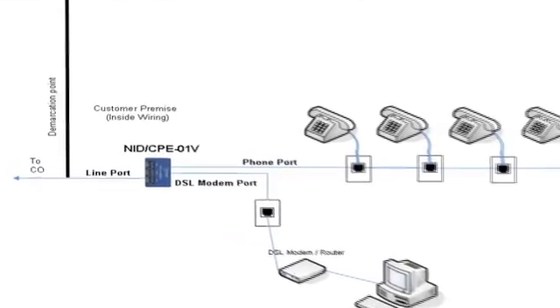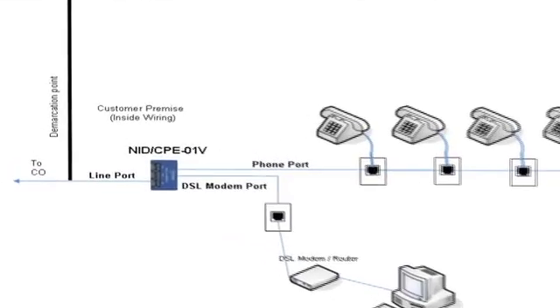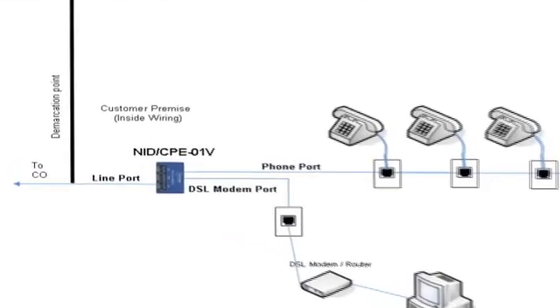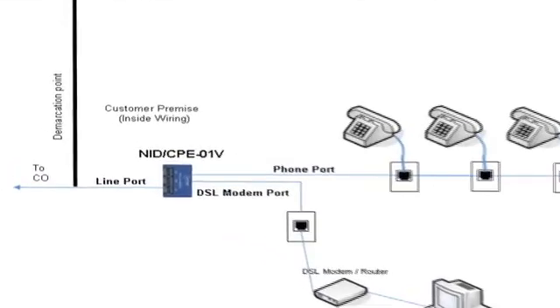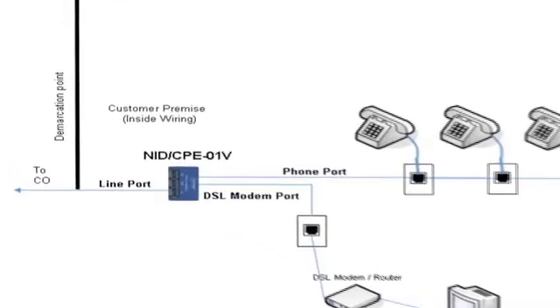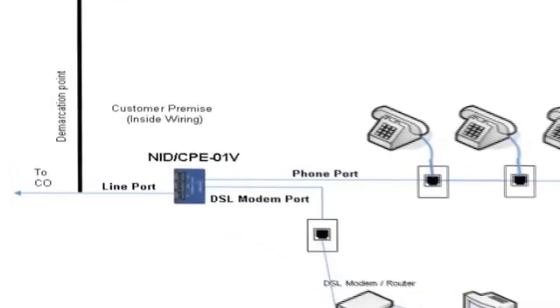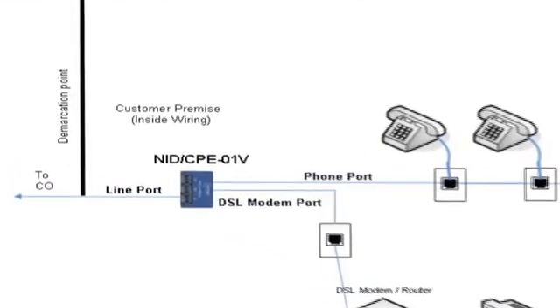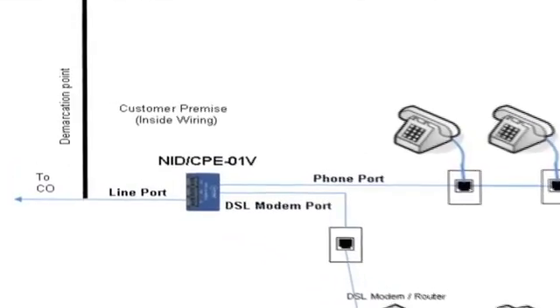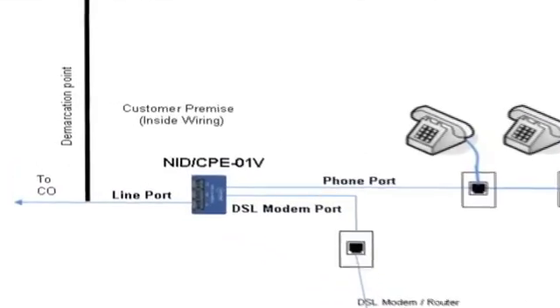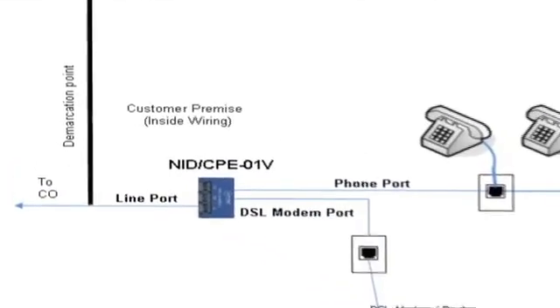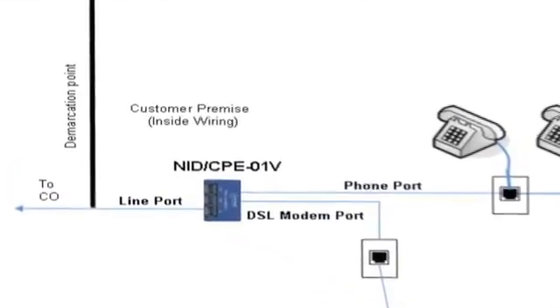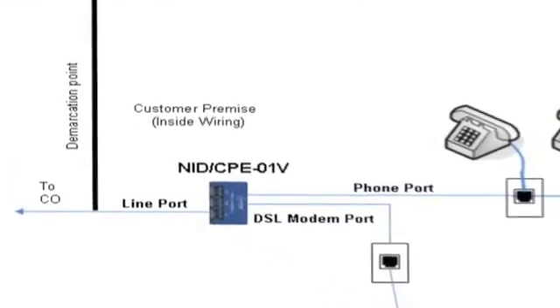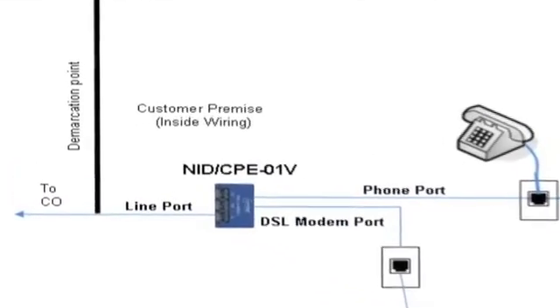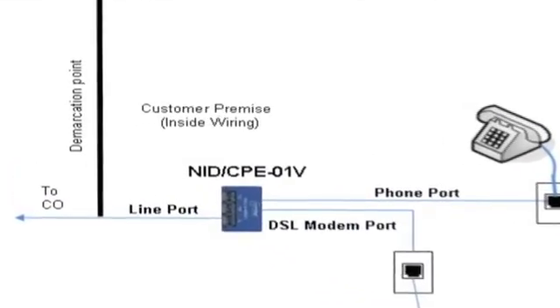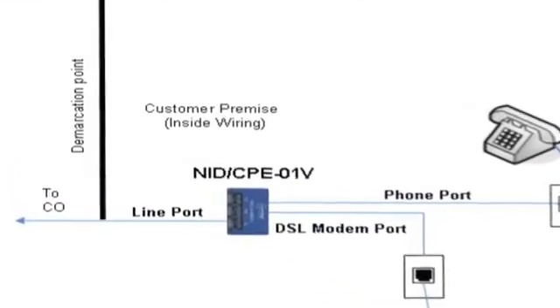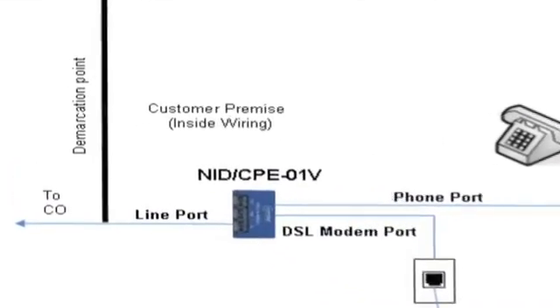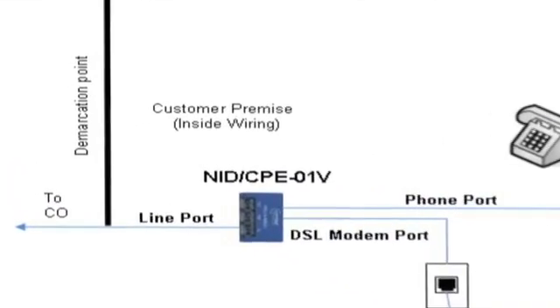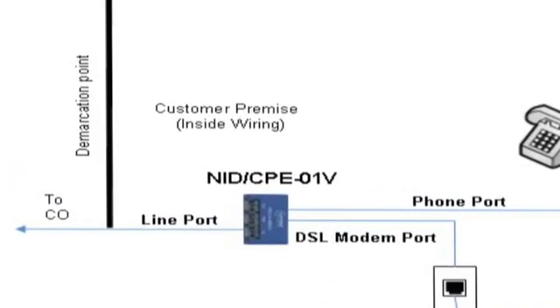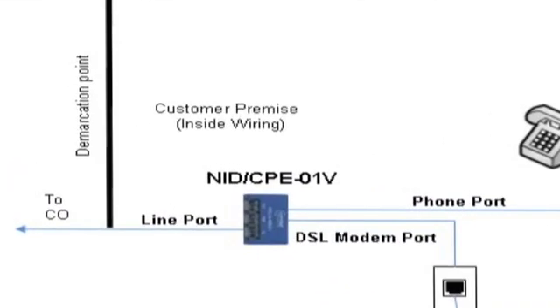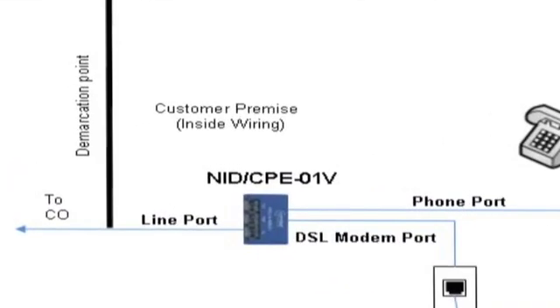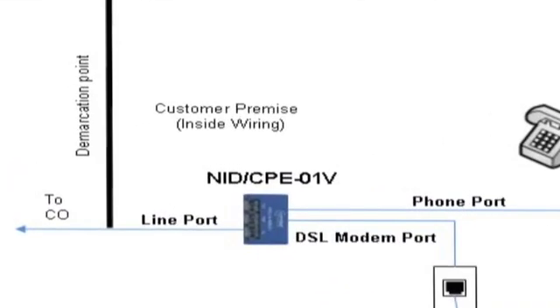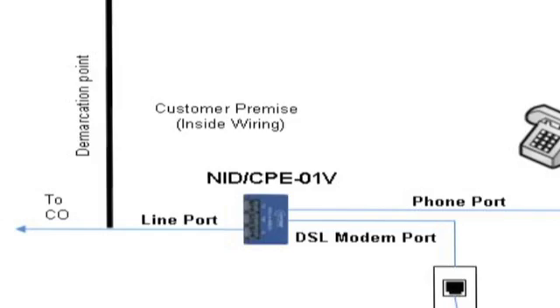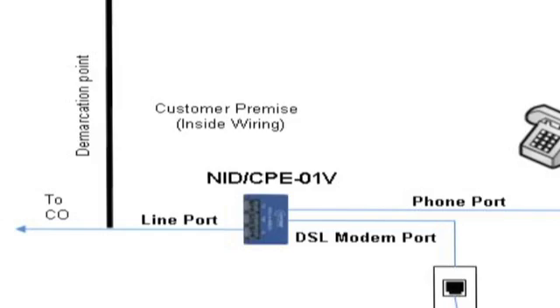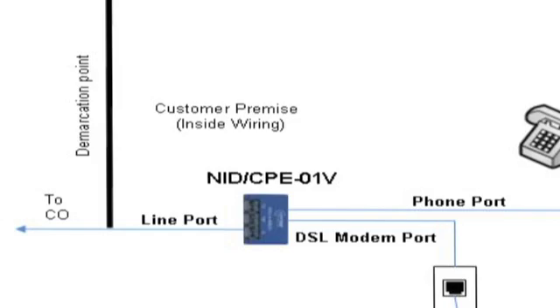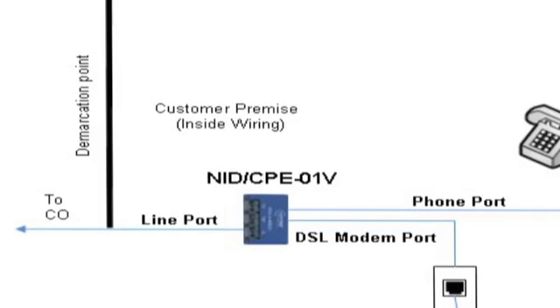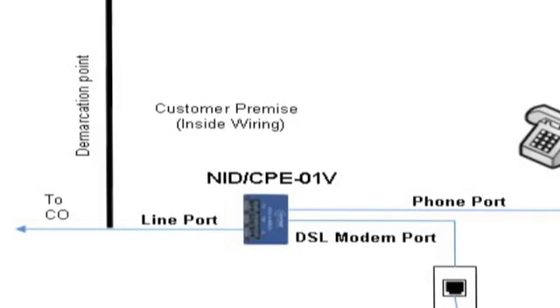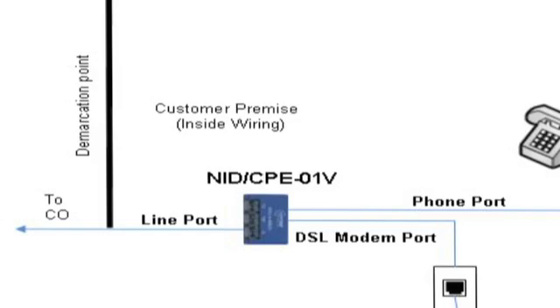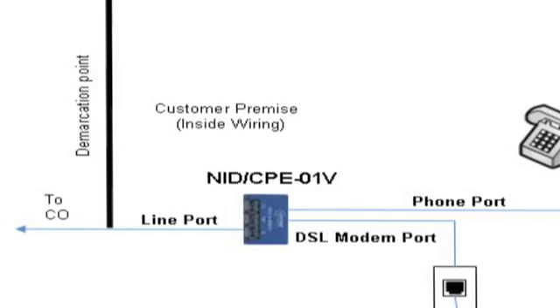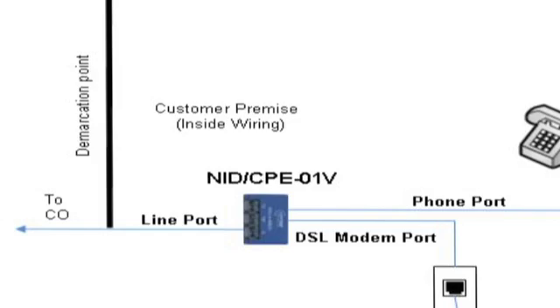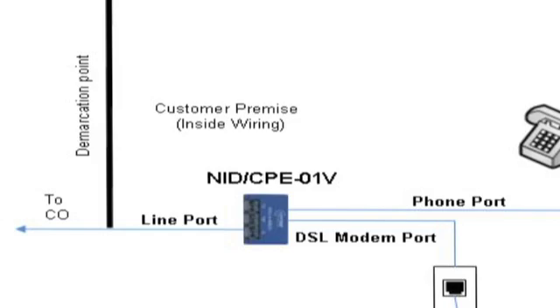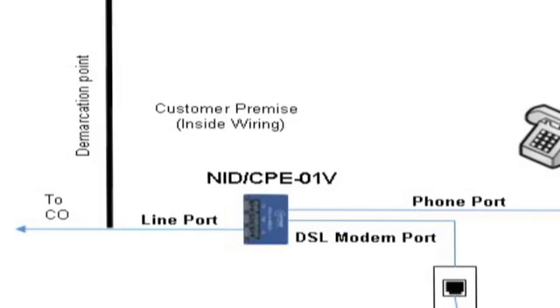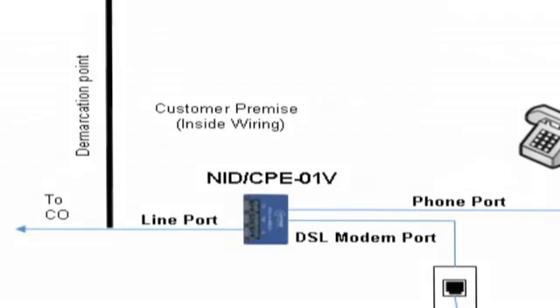As shown in this diagram, the splitter is installed on the first run, before the rest of the home wiring.